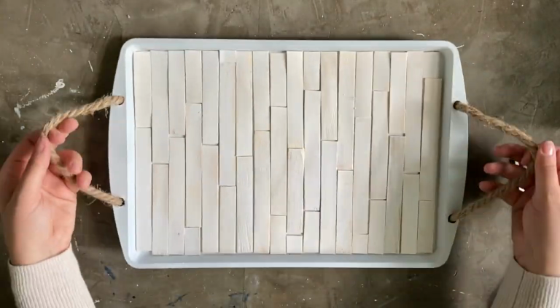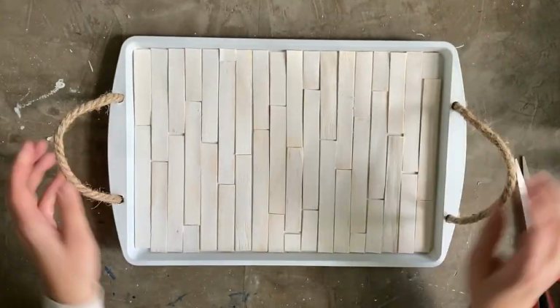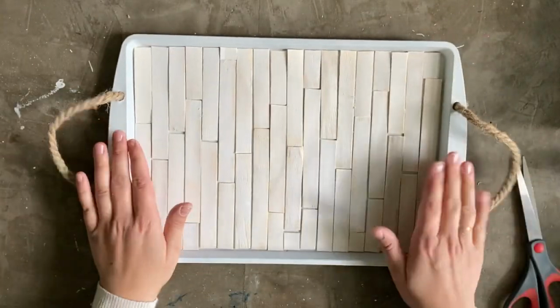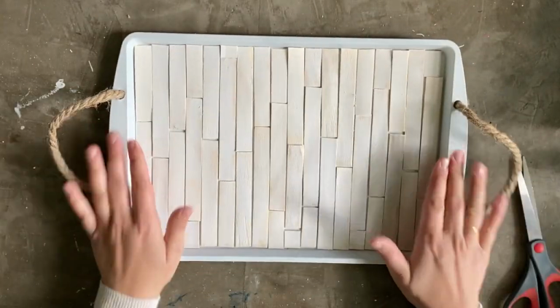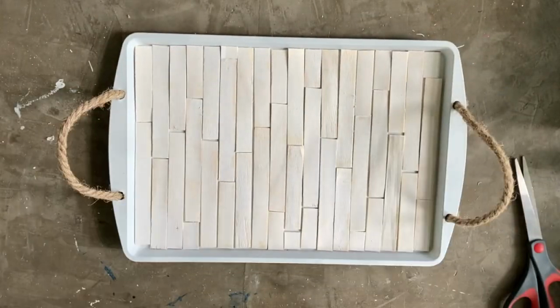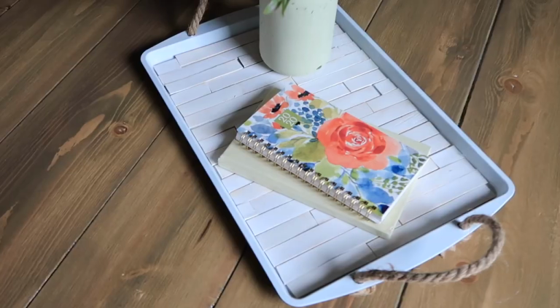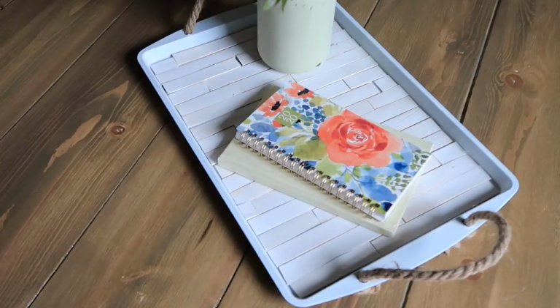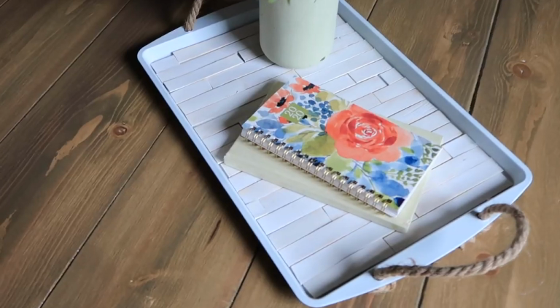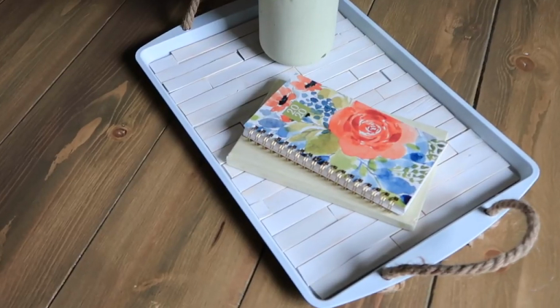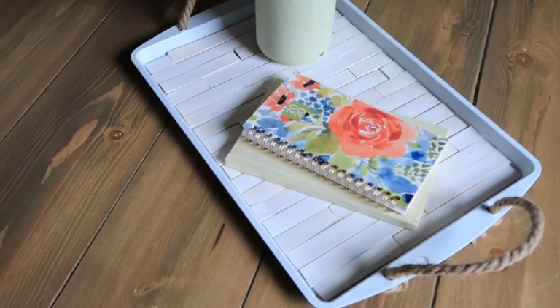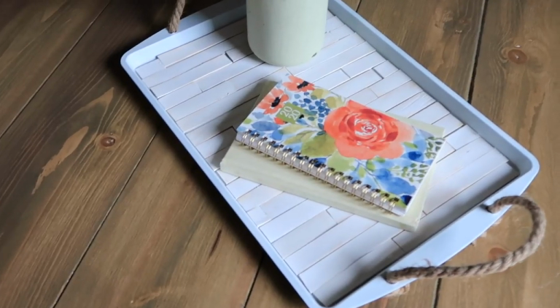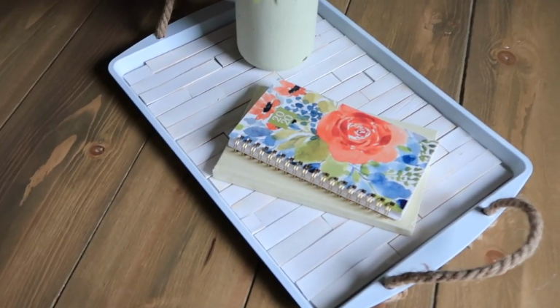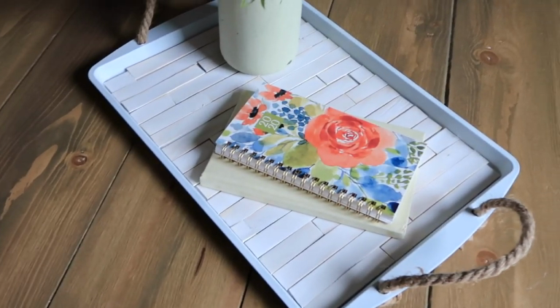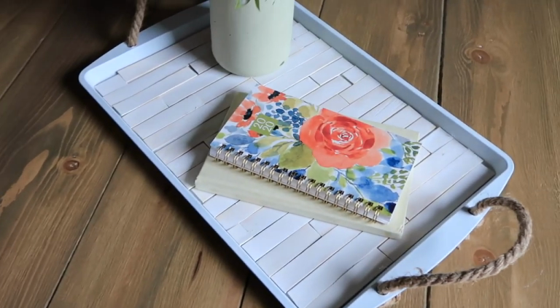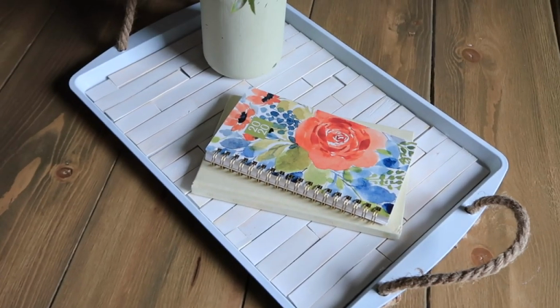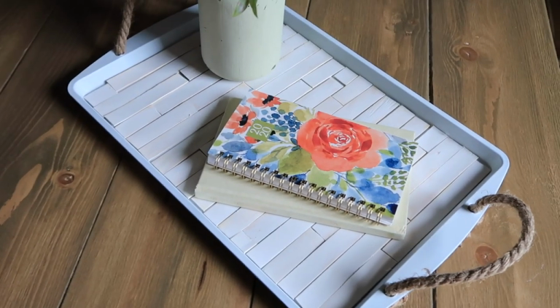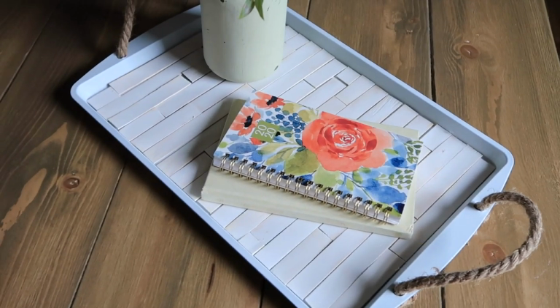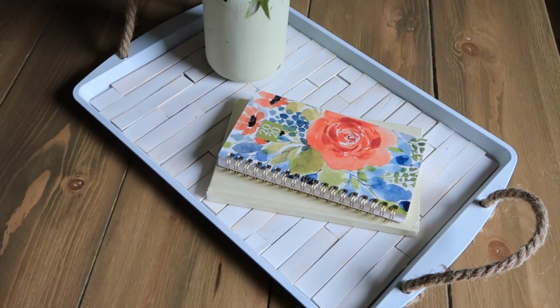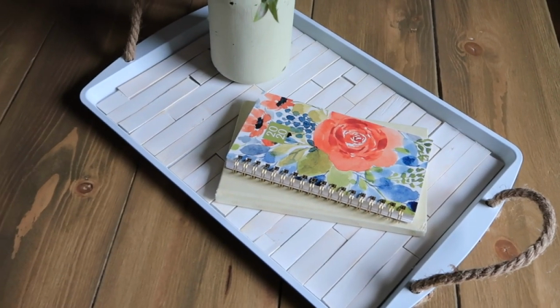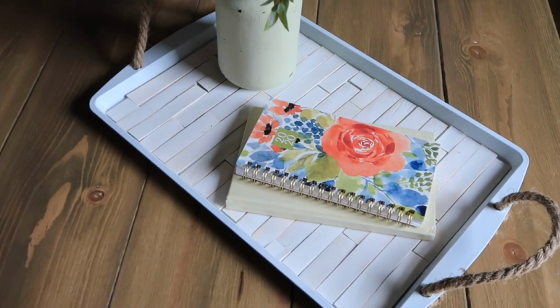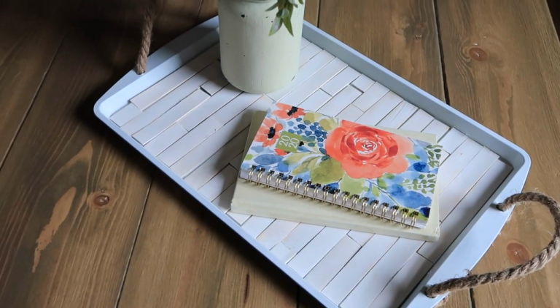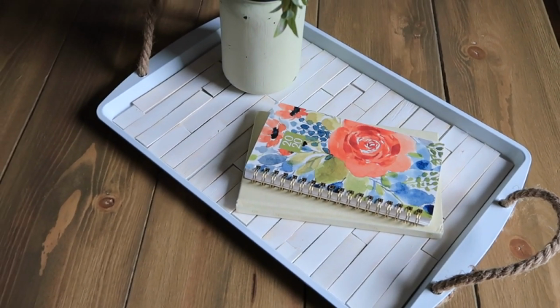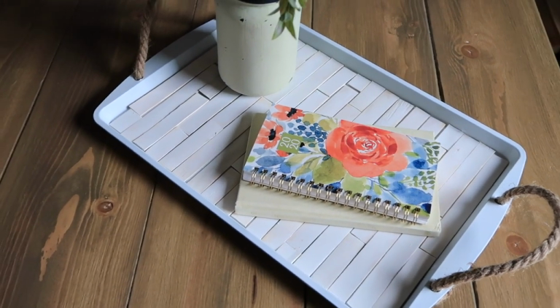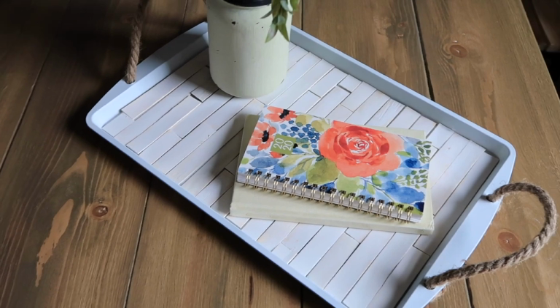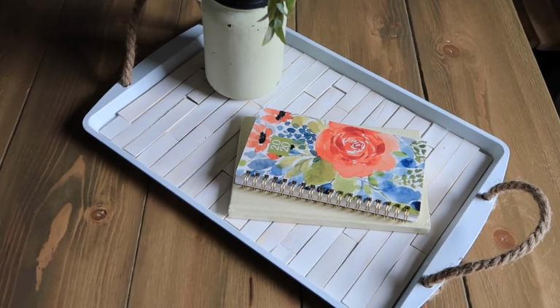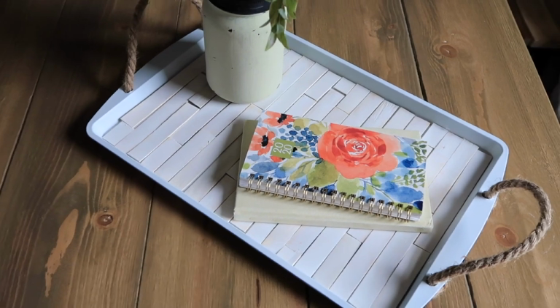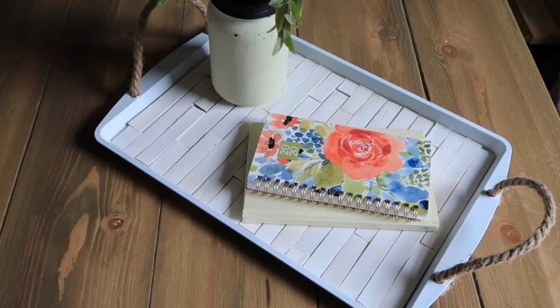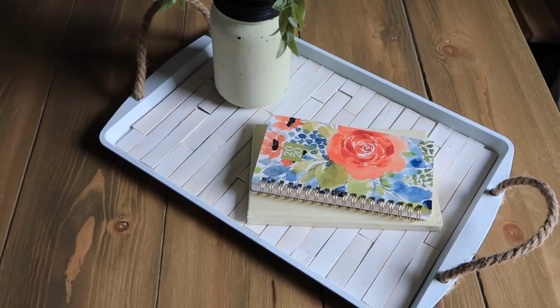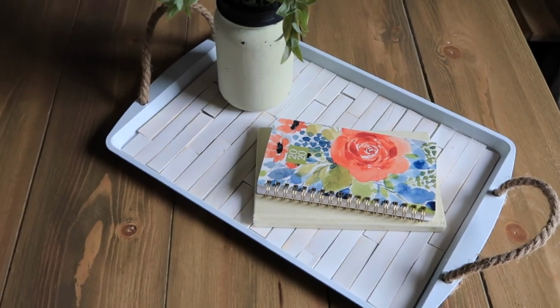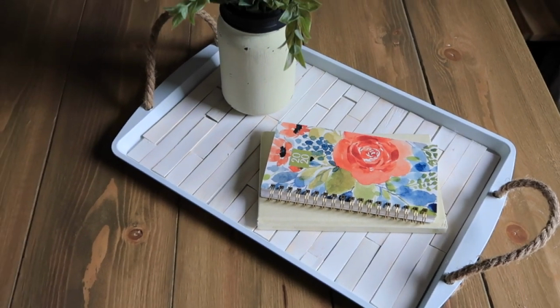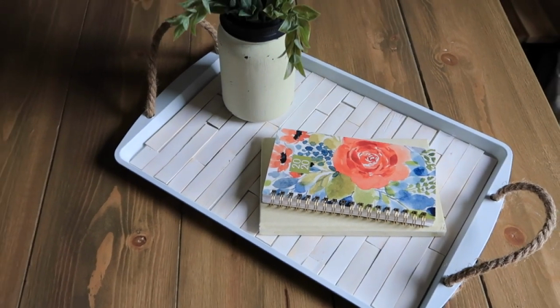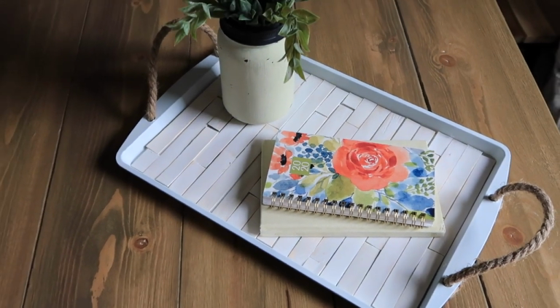So for about $3 worth of craft supplies, I was able to make a cute little decorative serving tray.